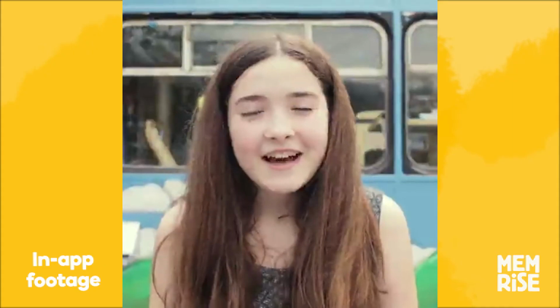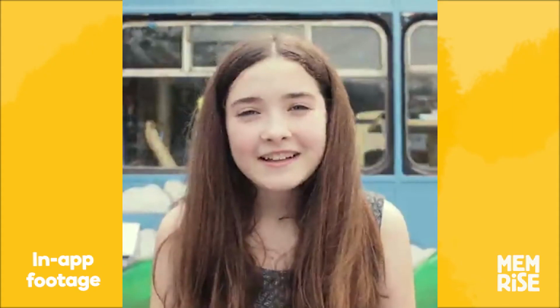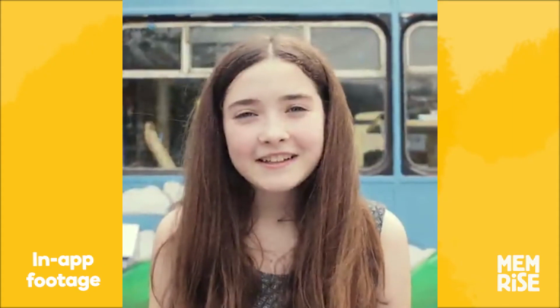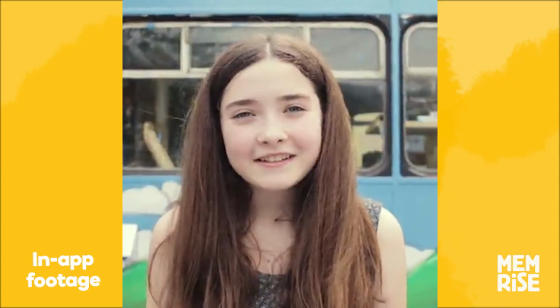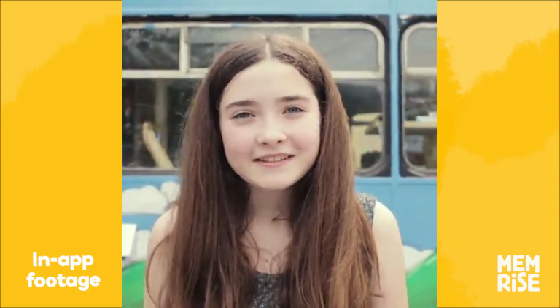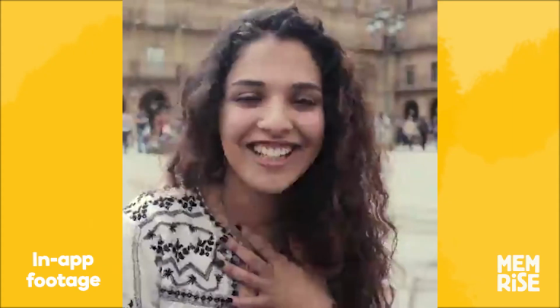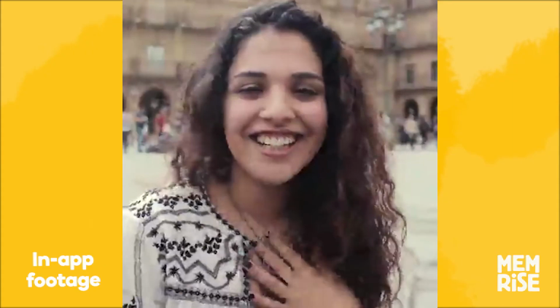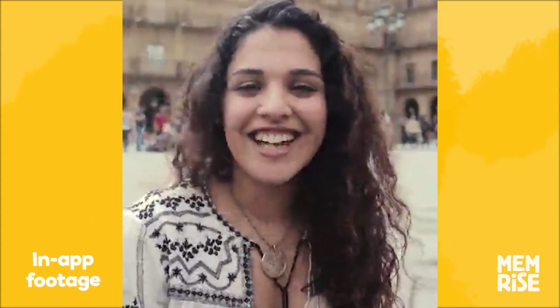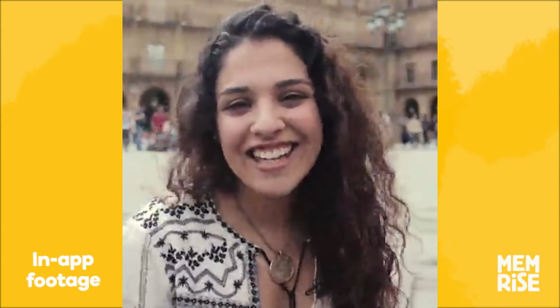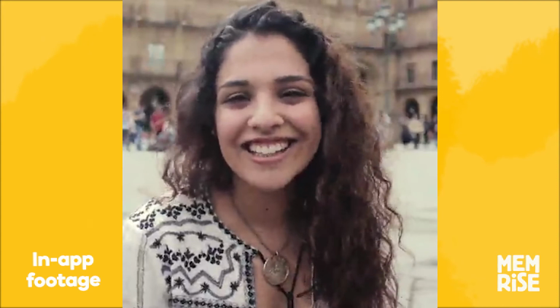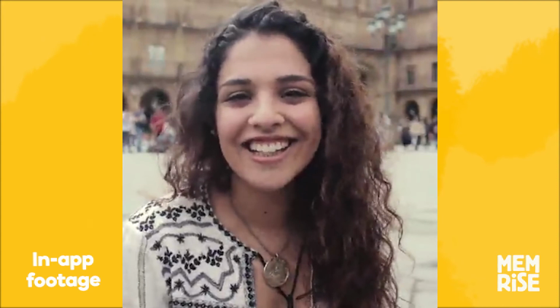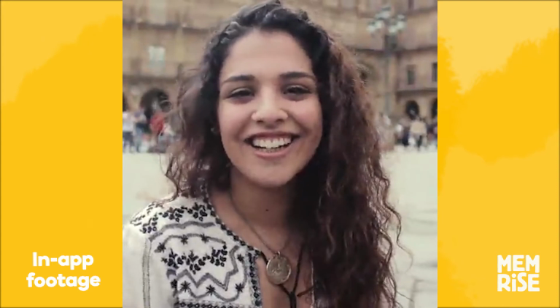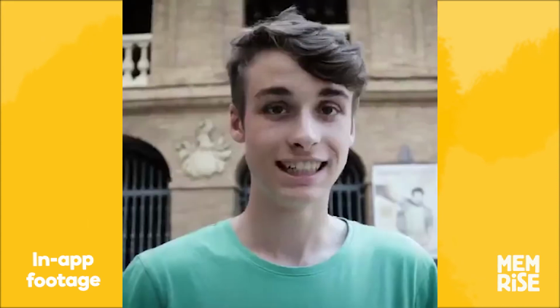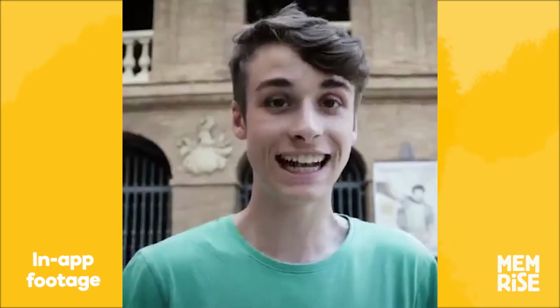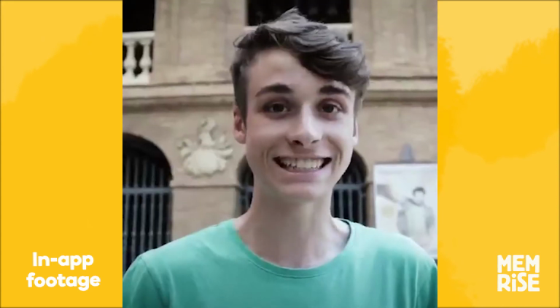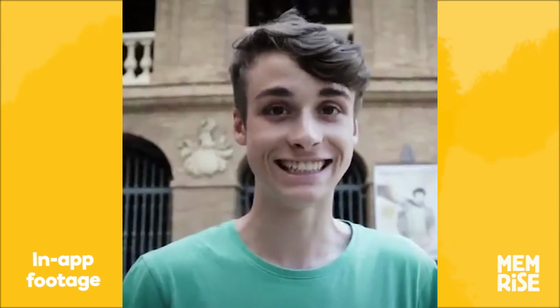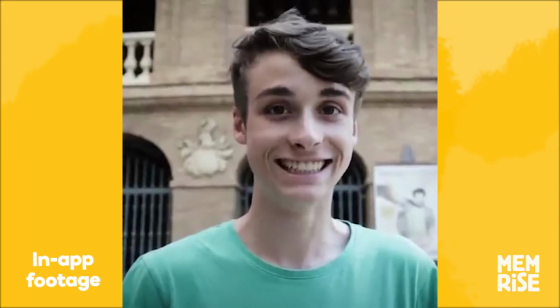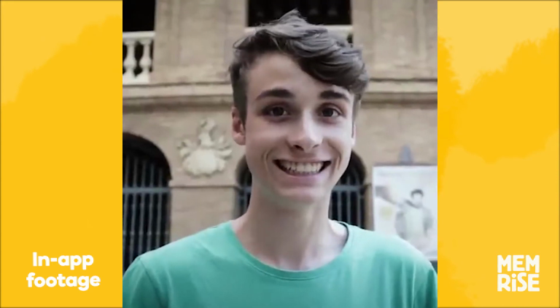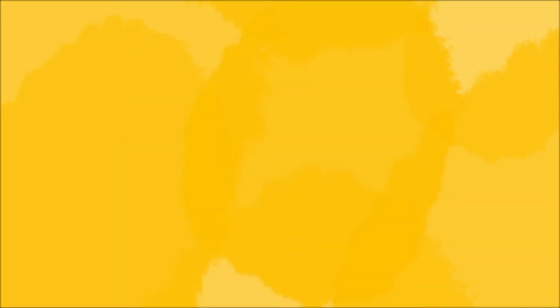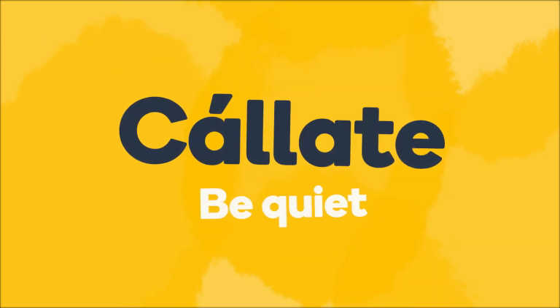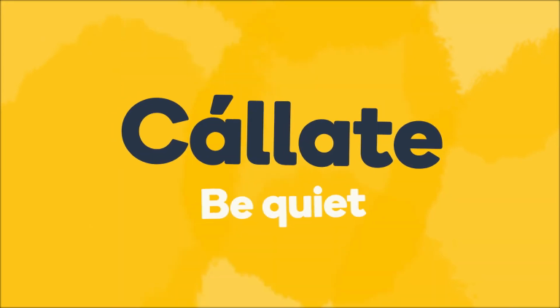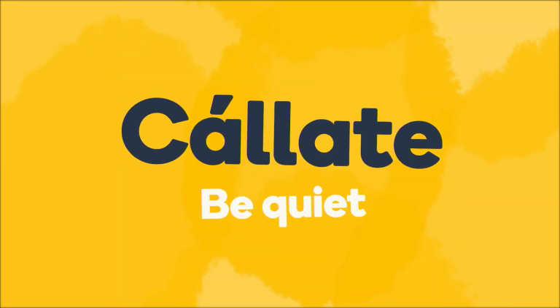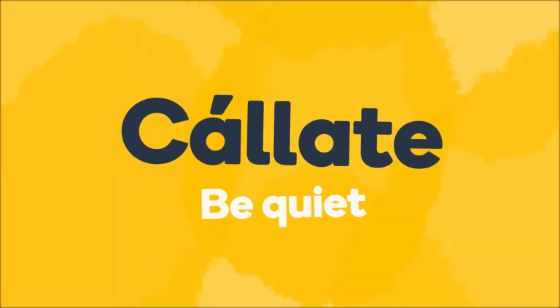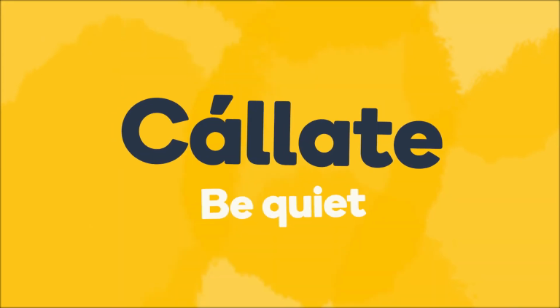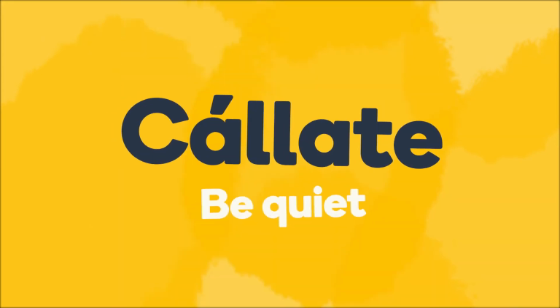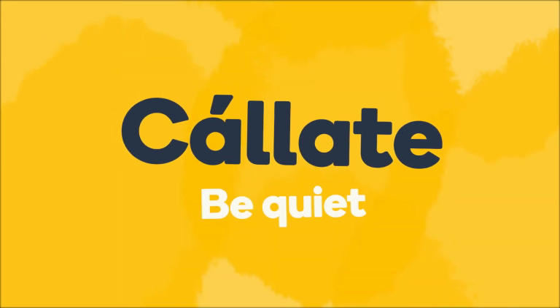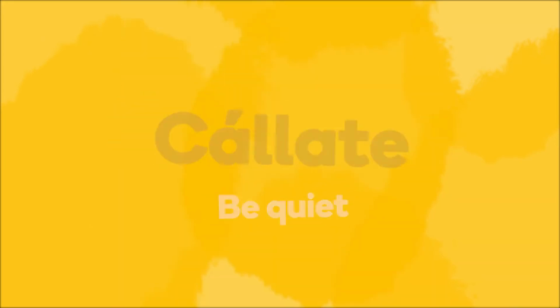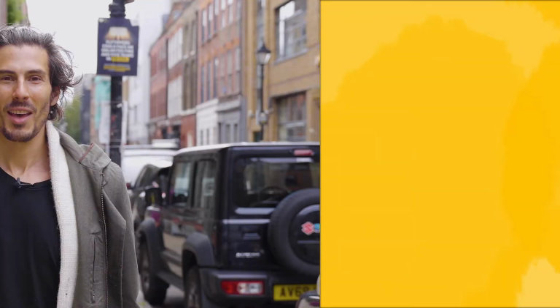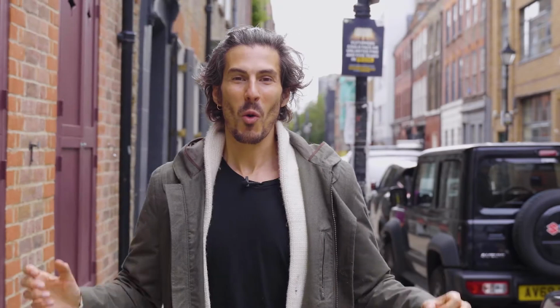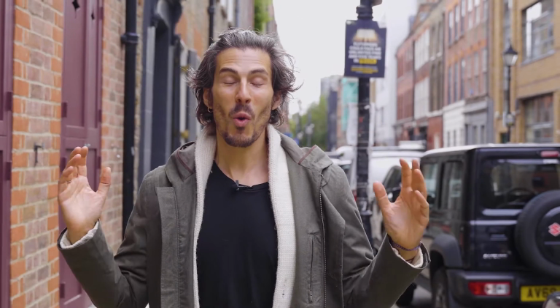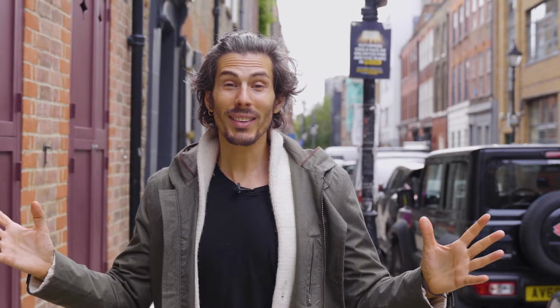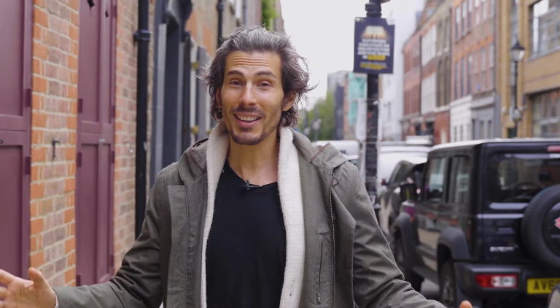Cállate, cállate, cállate, cállate, cállate. Well done.